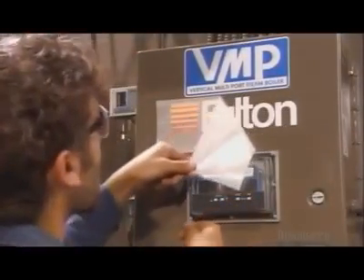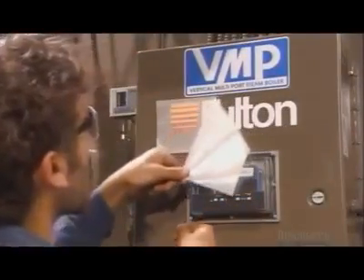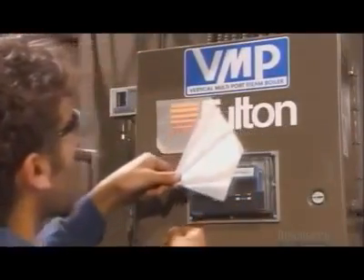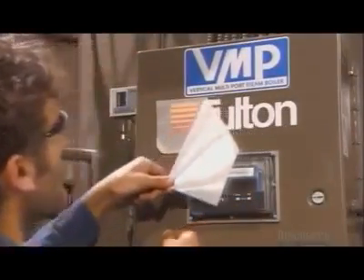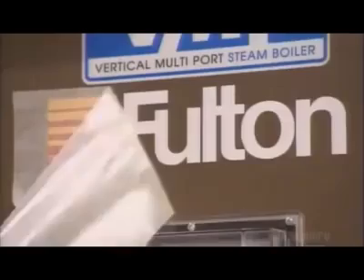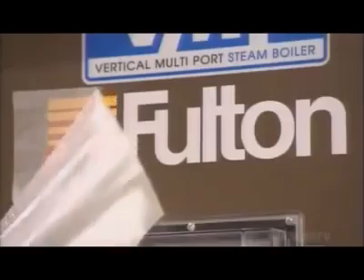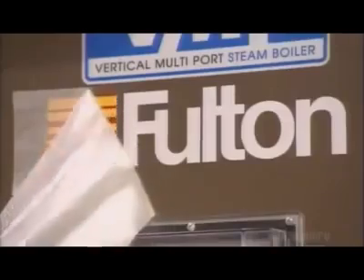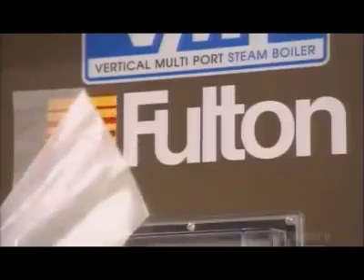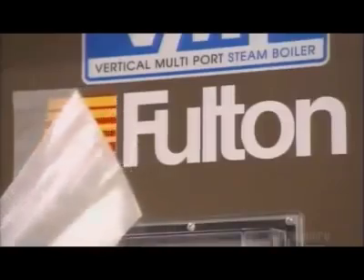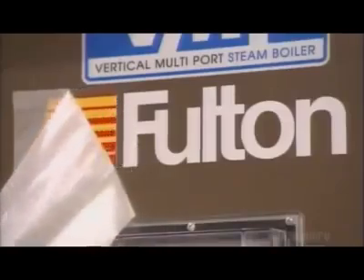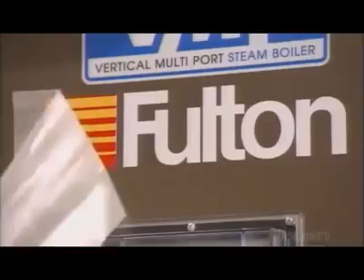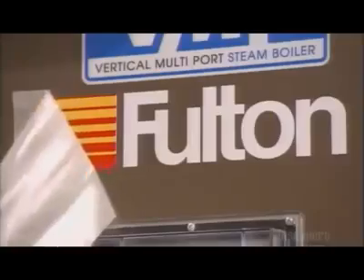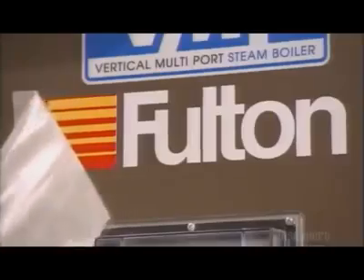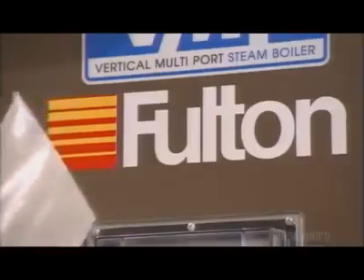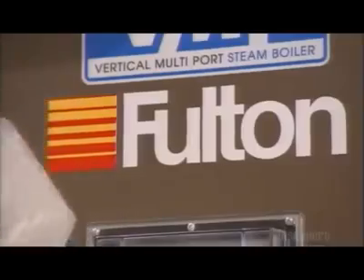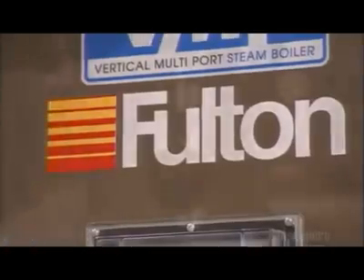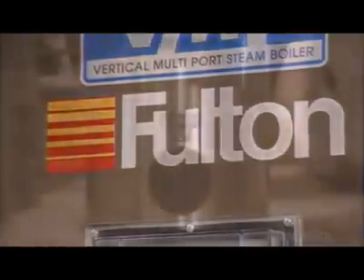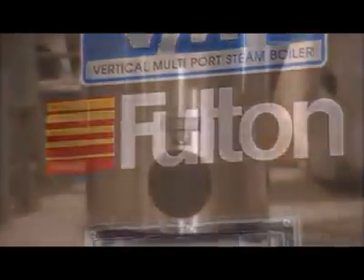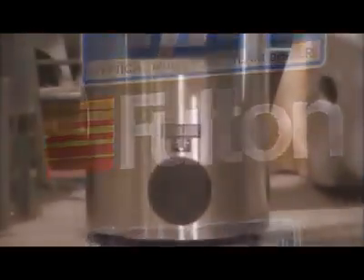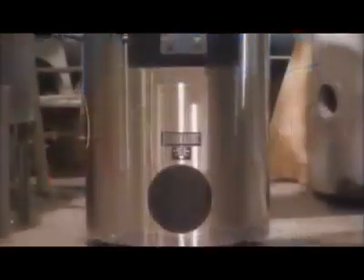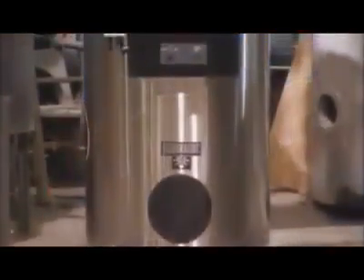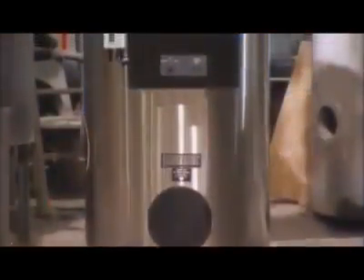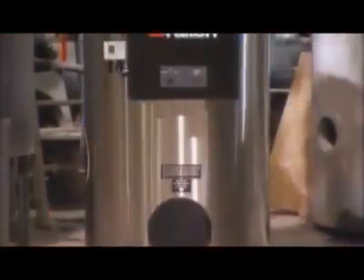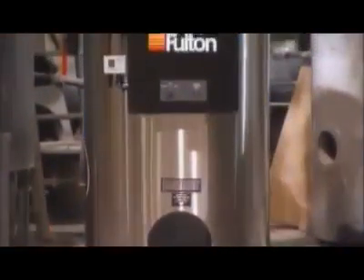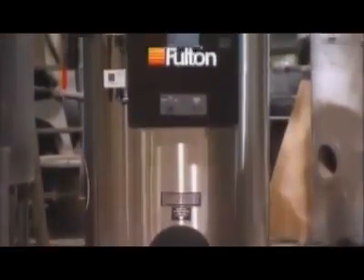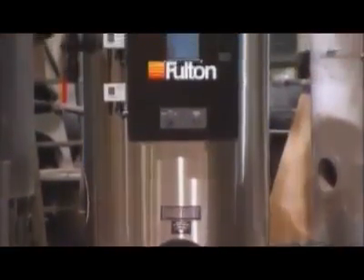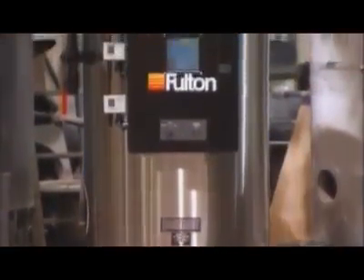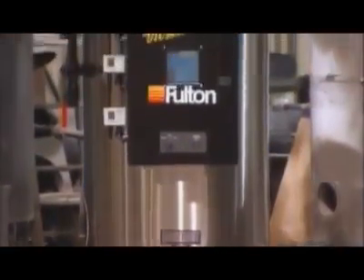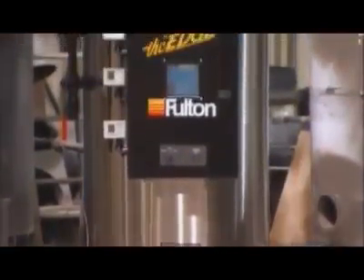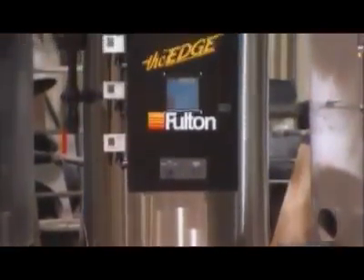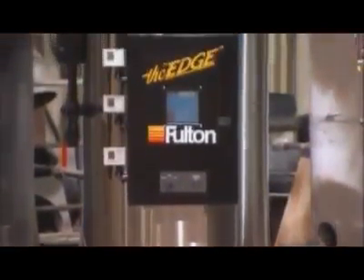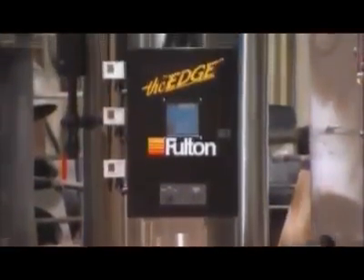Finally, a worker applies the appropriate labeling on every boiler, whether it's a smaller unit the type used in a dry cleaning business or one of the larger boilers used in a food processing plant.